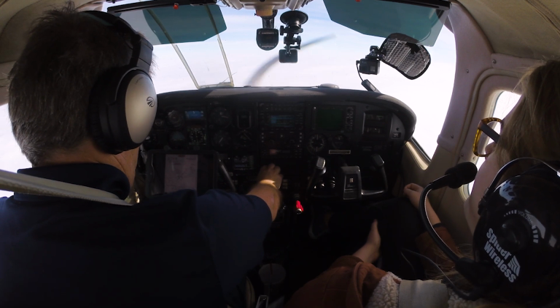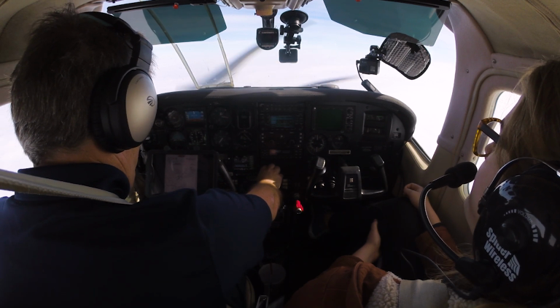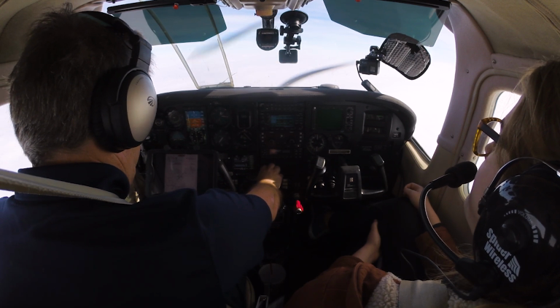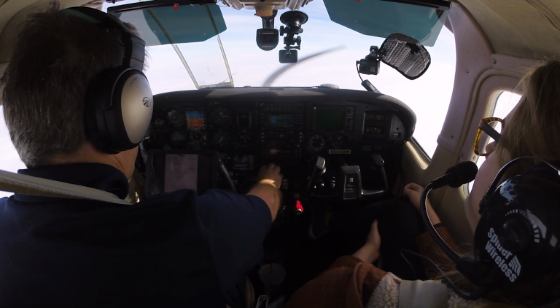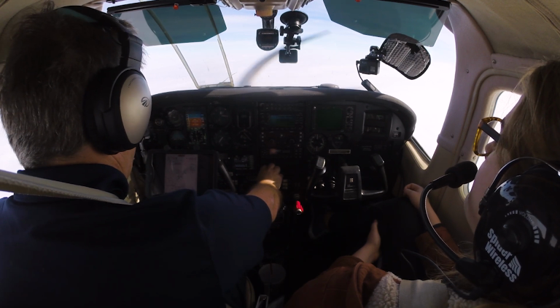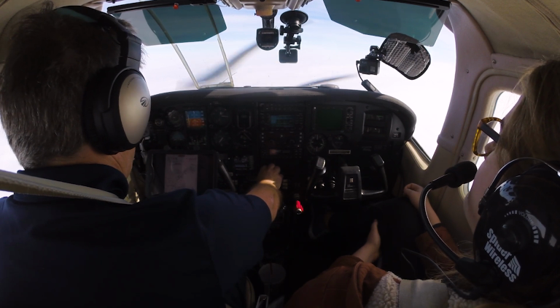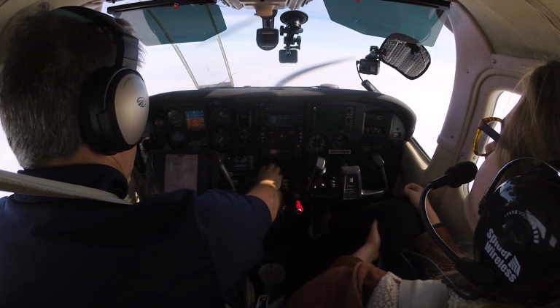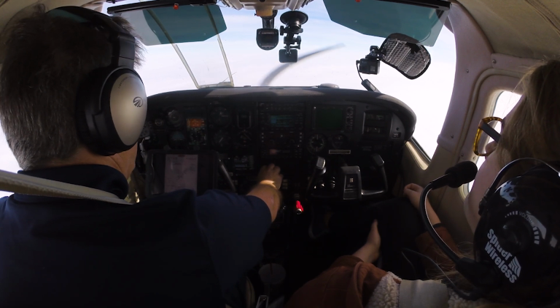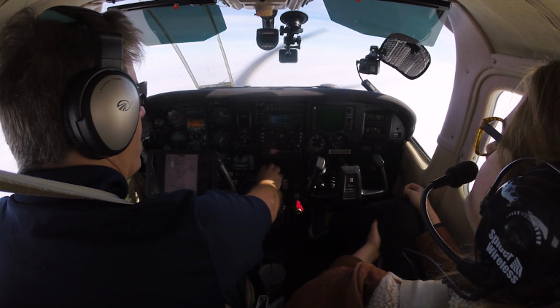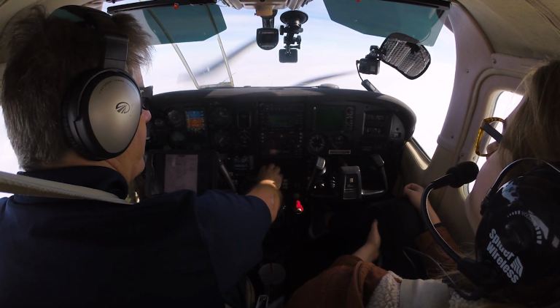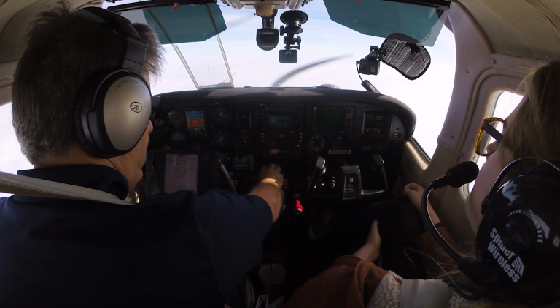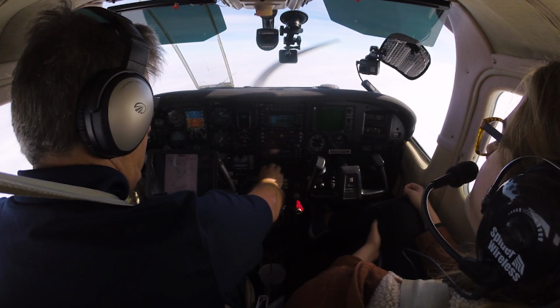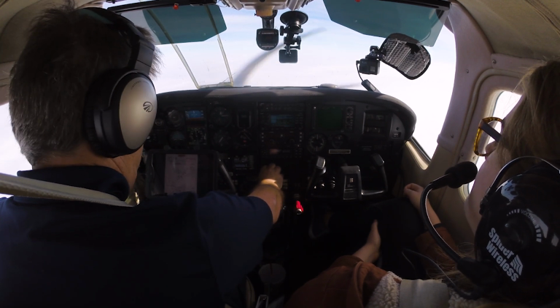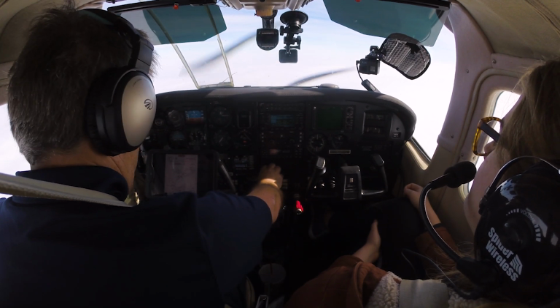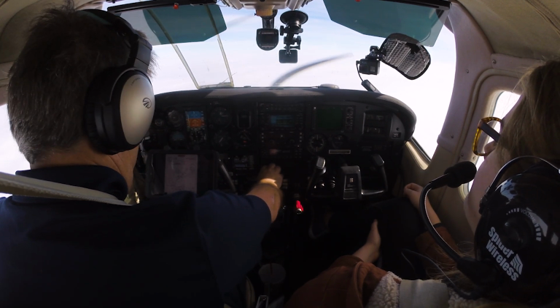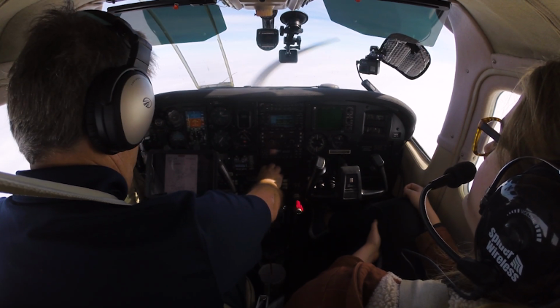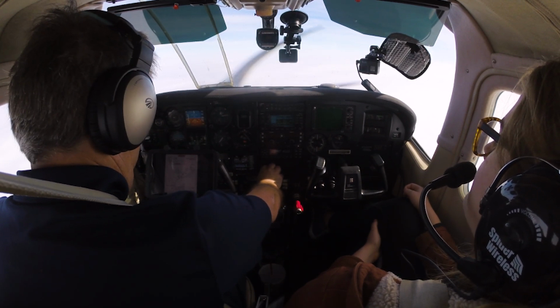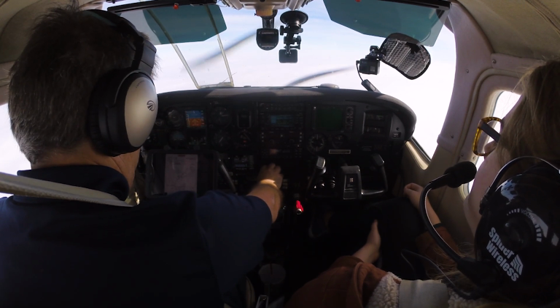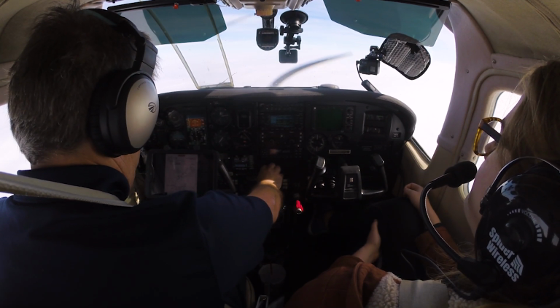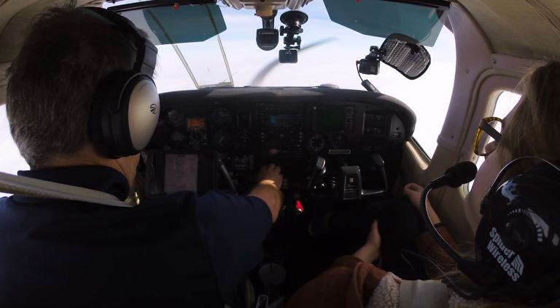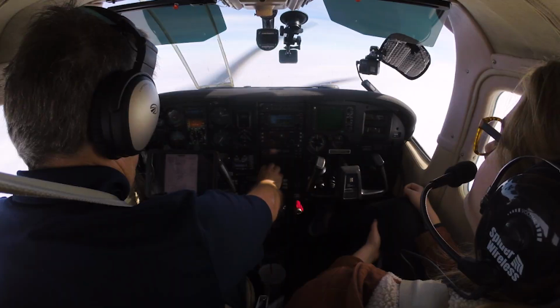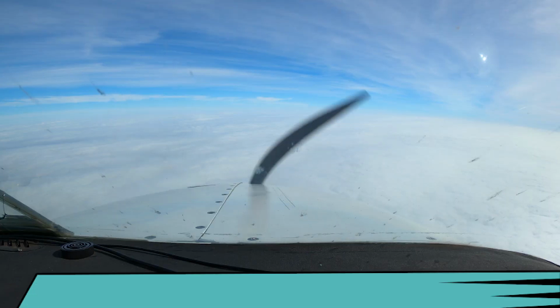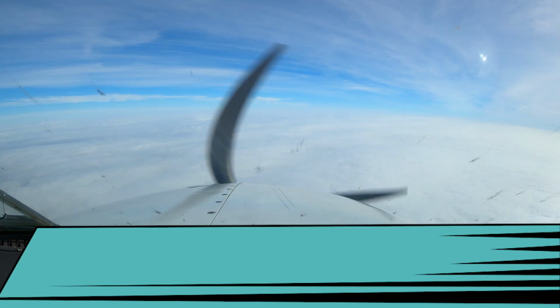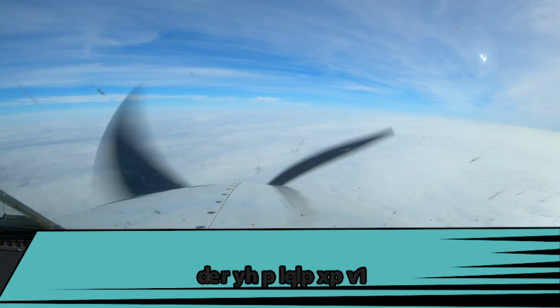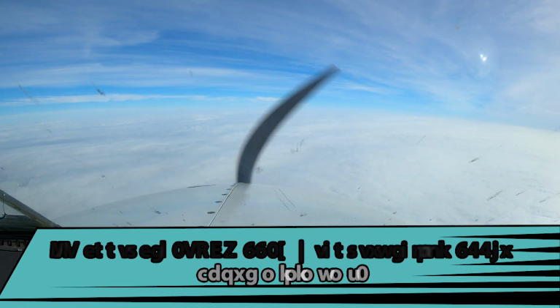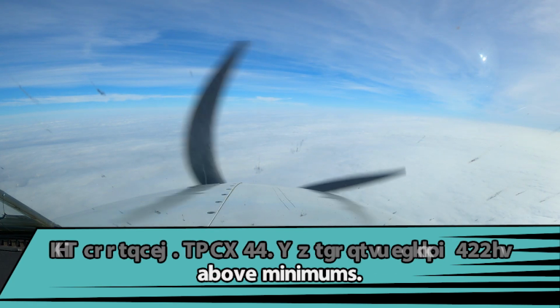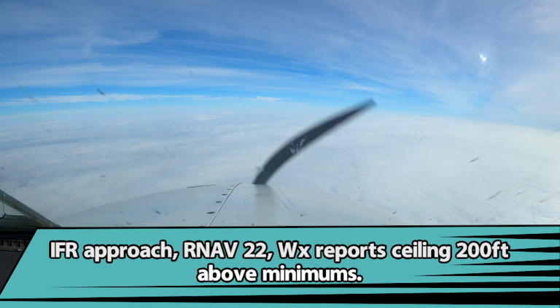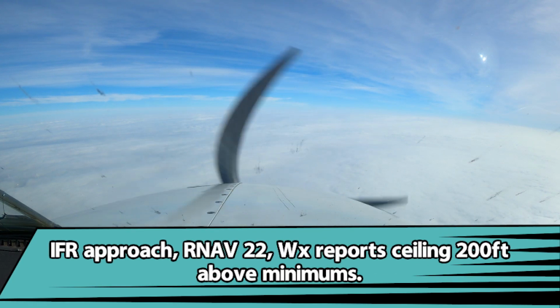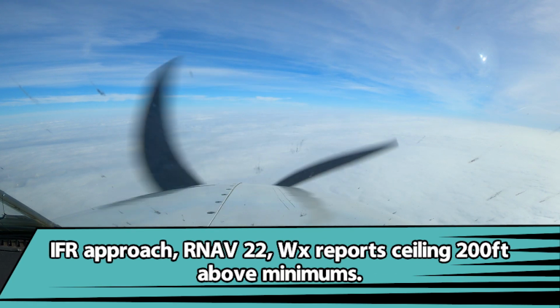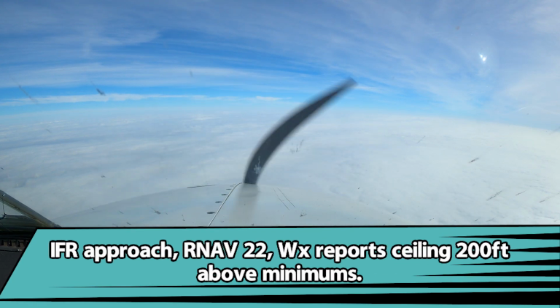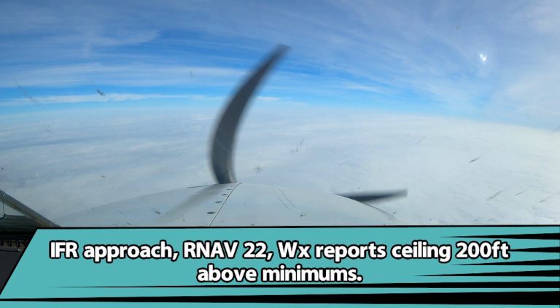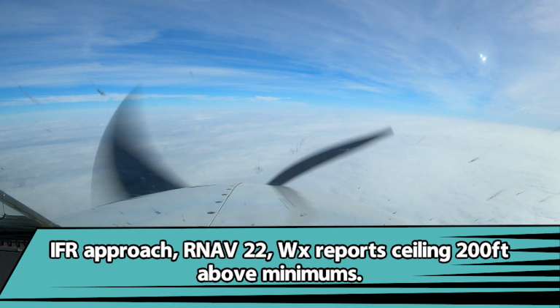2,600 at the initial approach fix, Hobu. At Zisoul we need to be at 1,900.